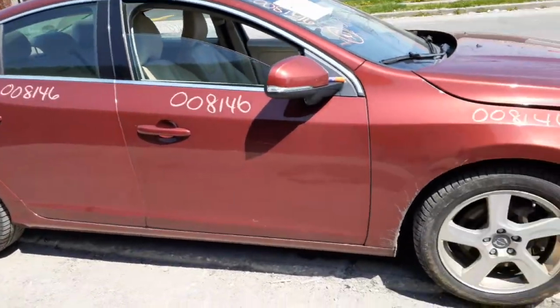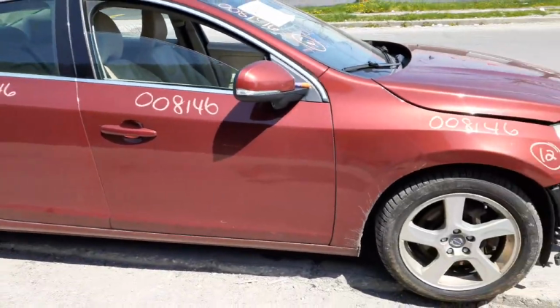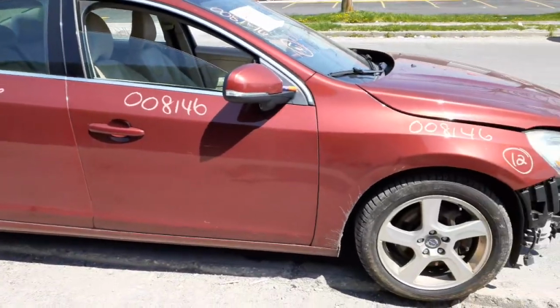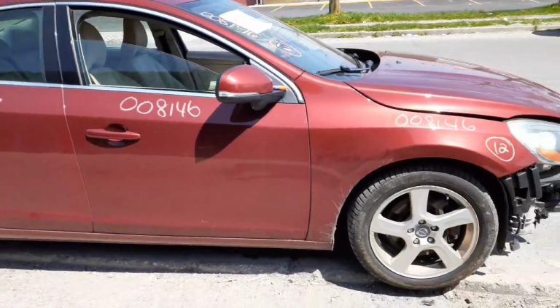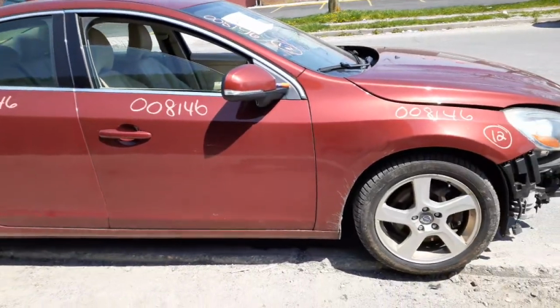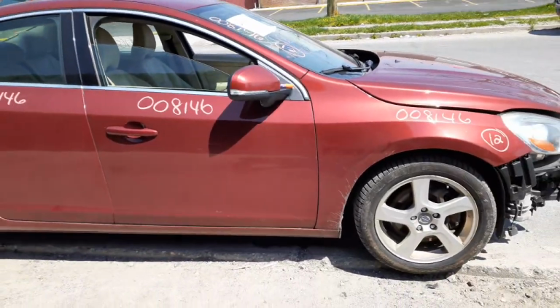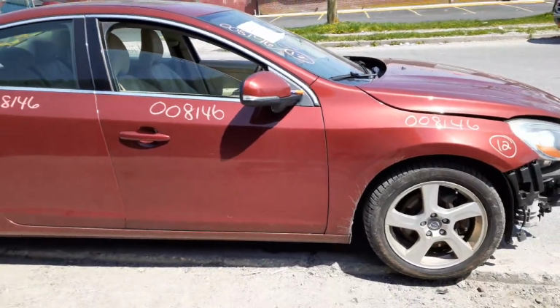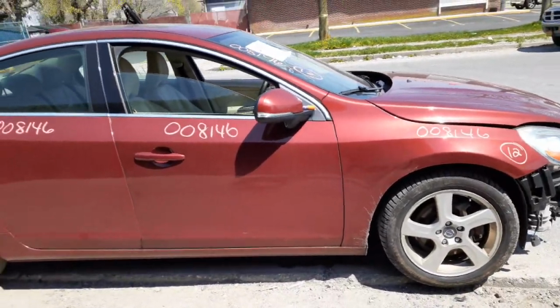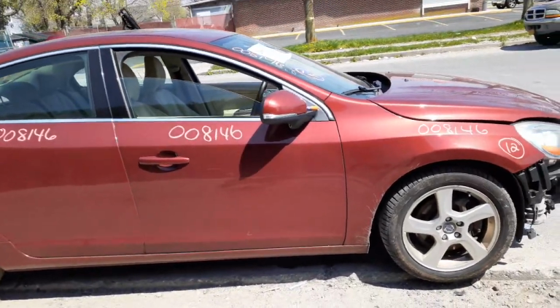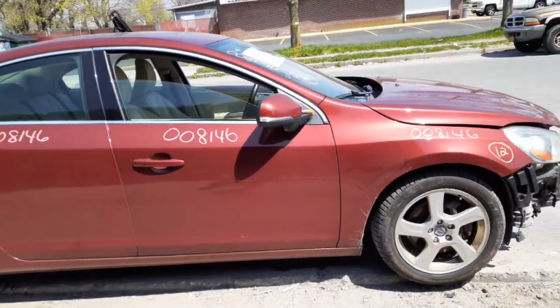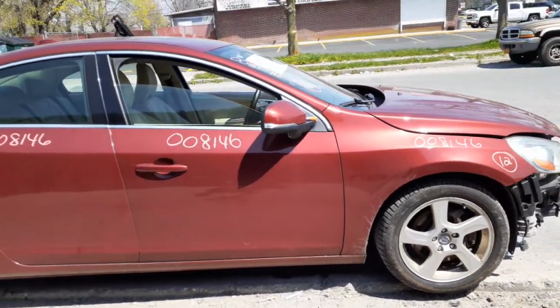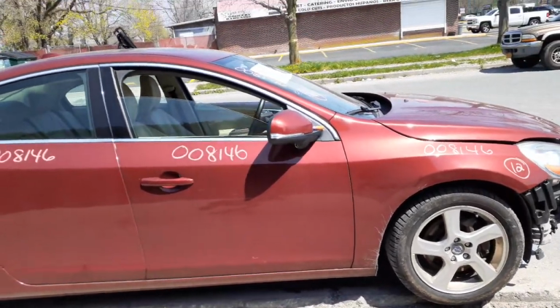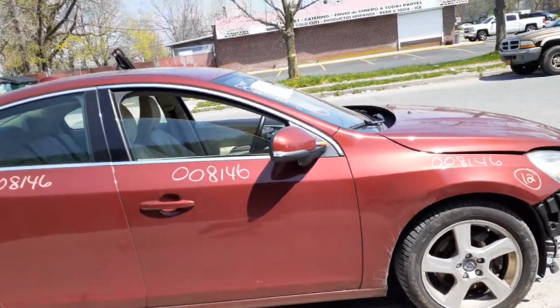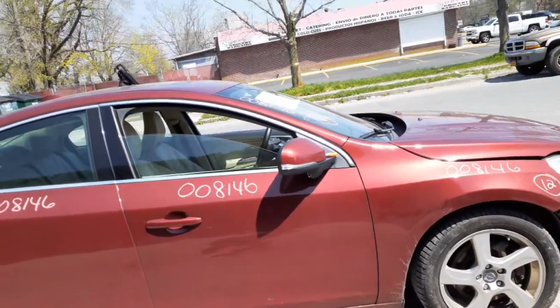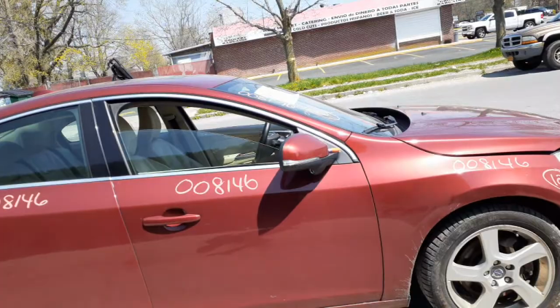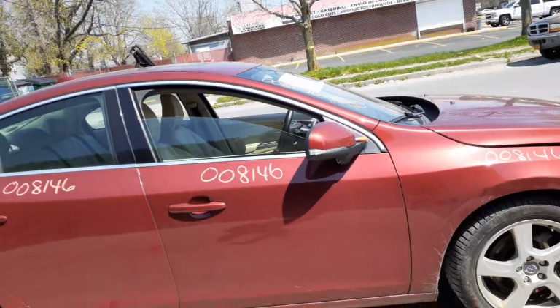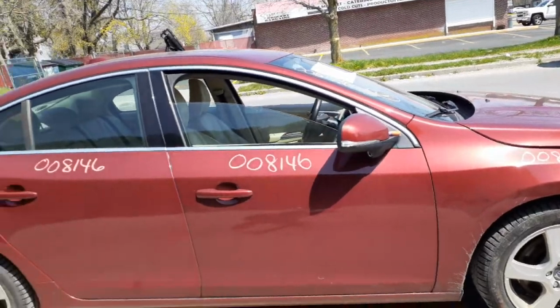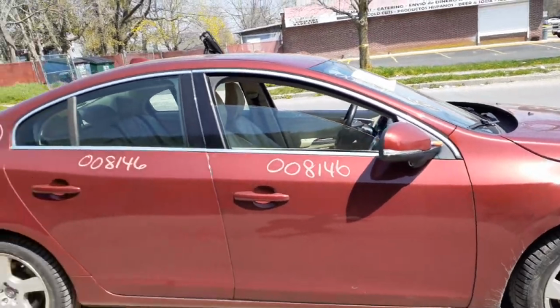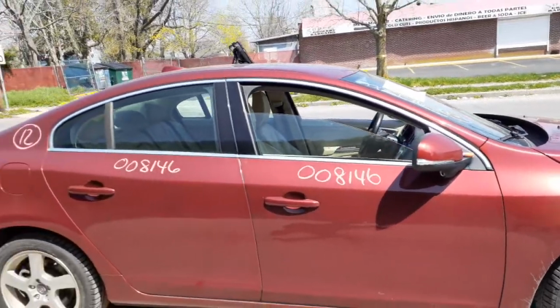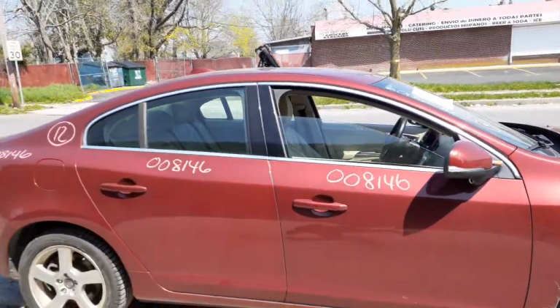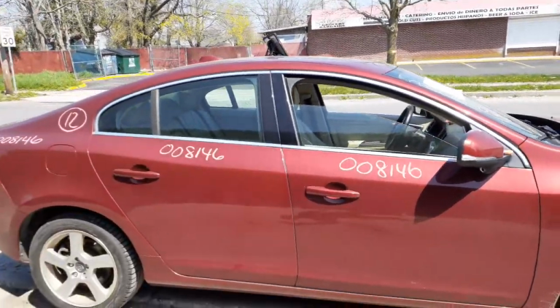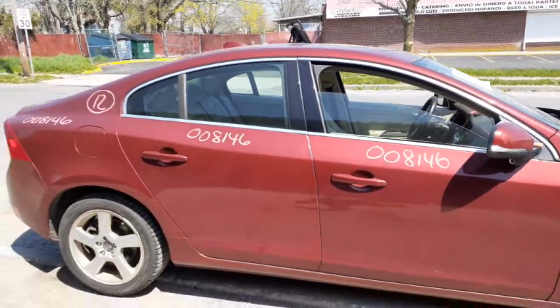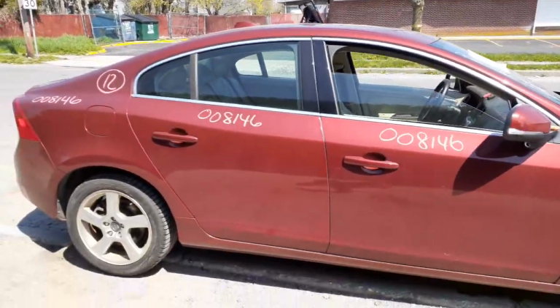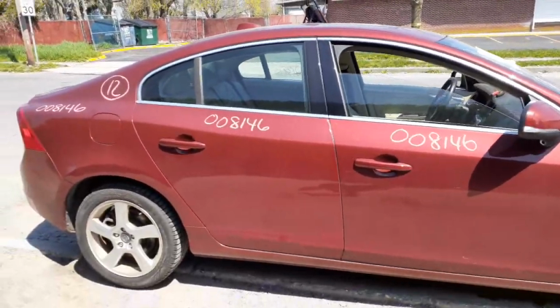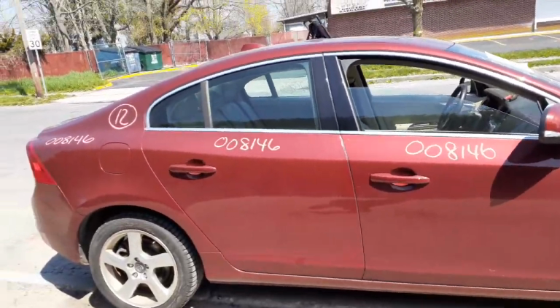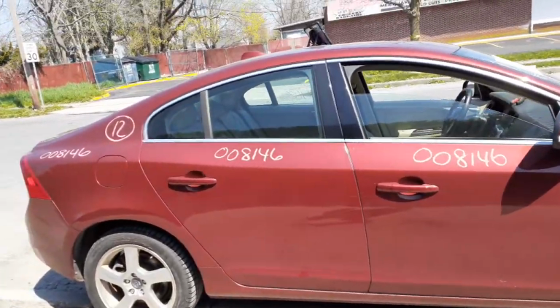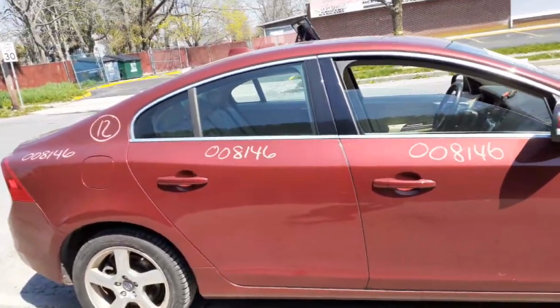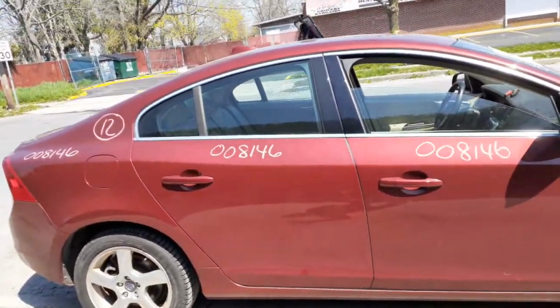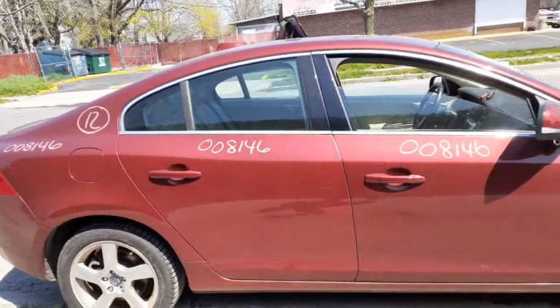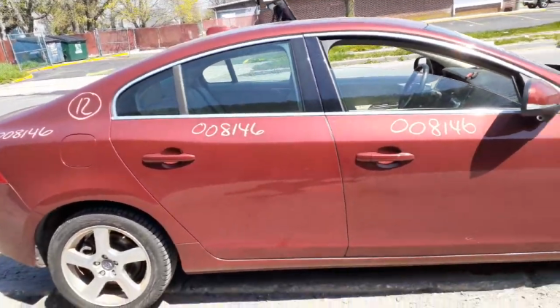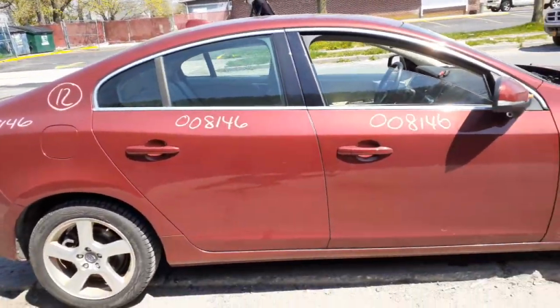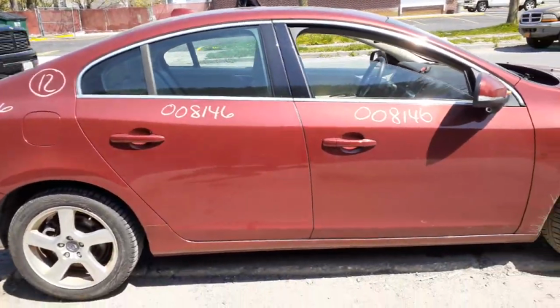You do have a right front door with power window and power lock. Right rear door, same thing — power window, power lock.